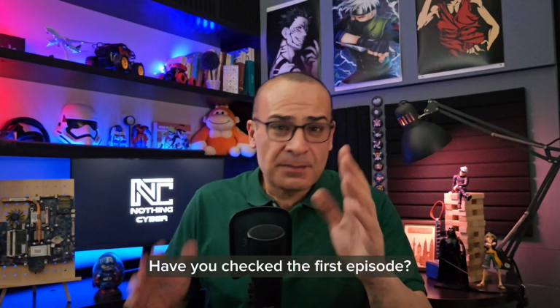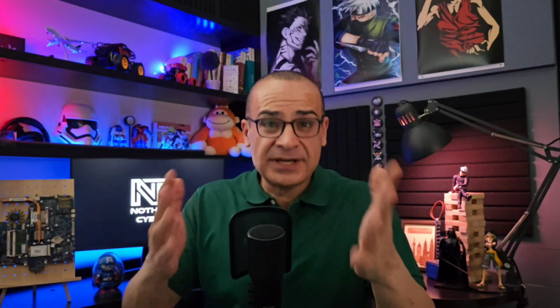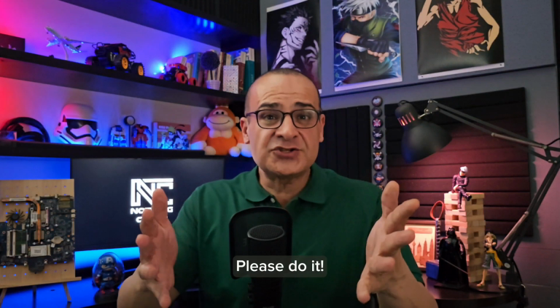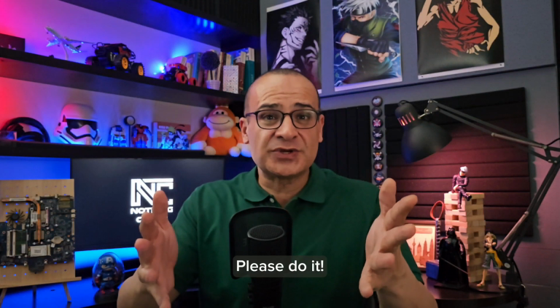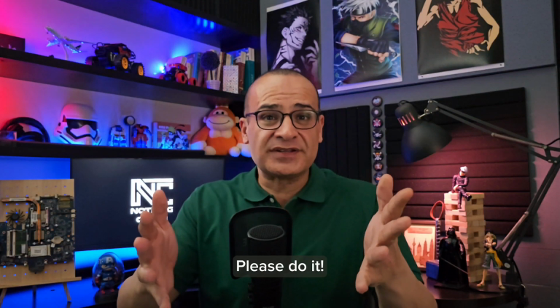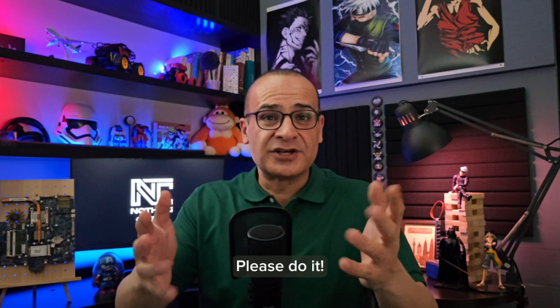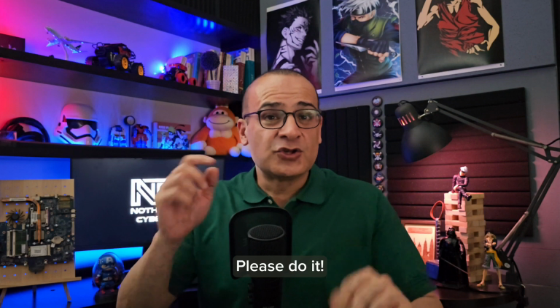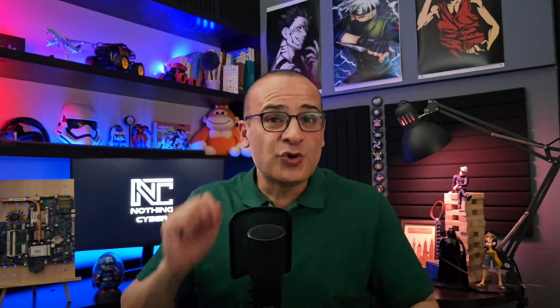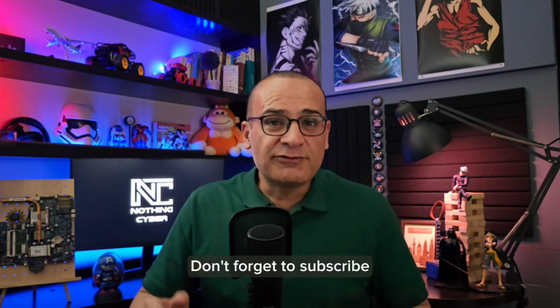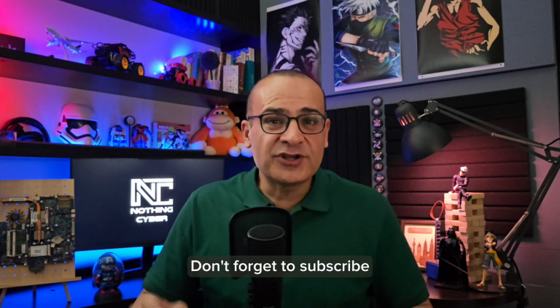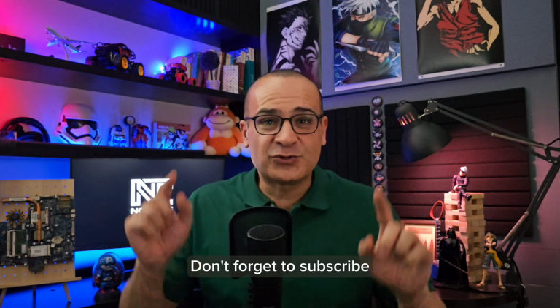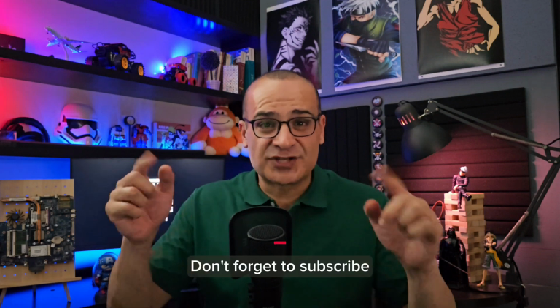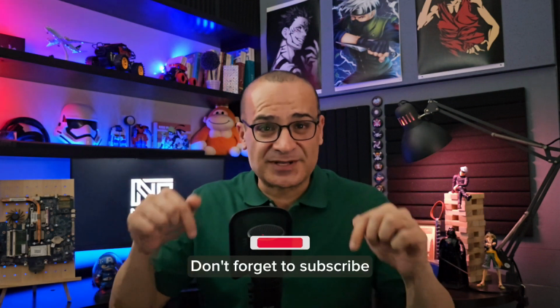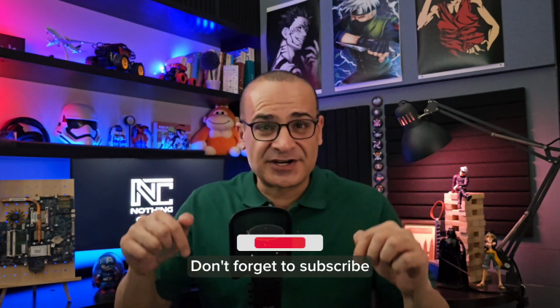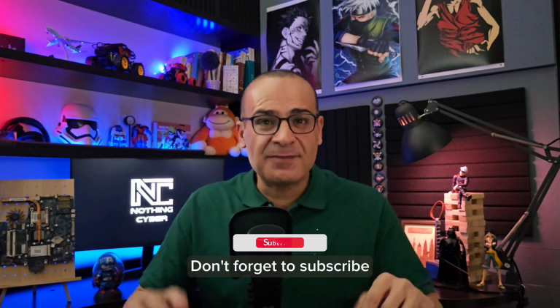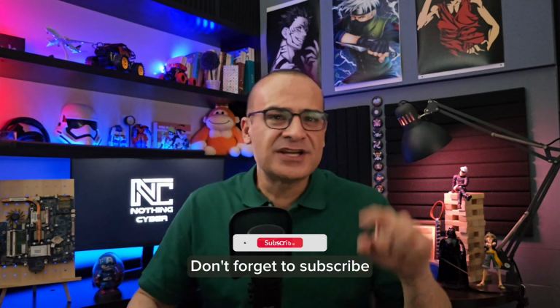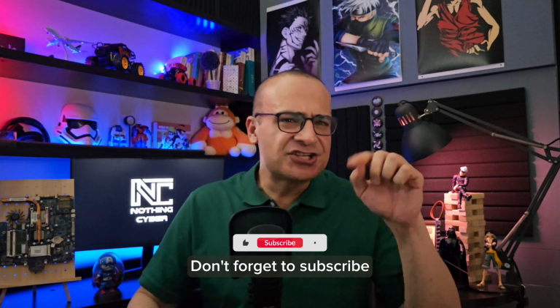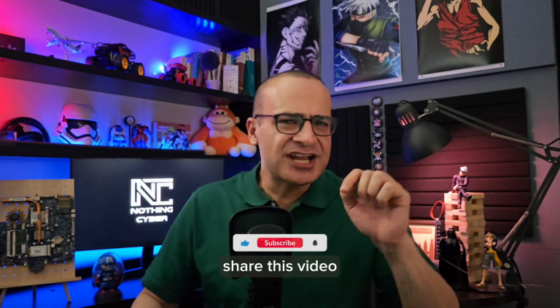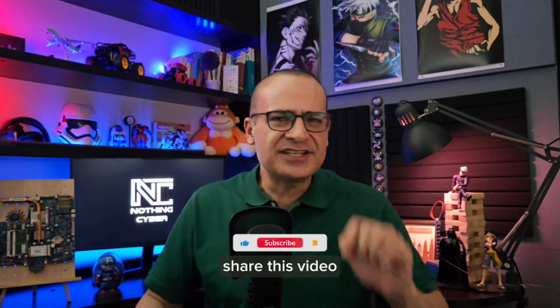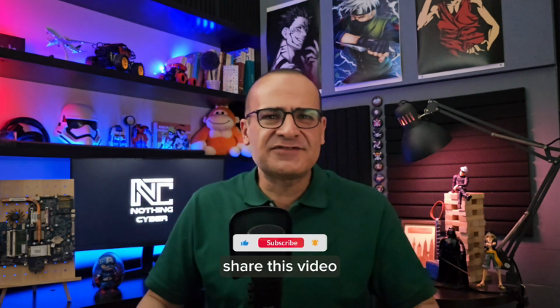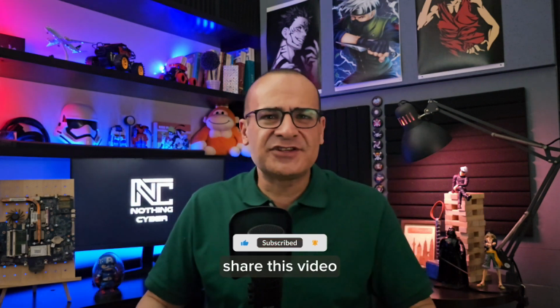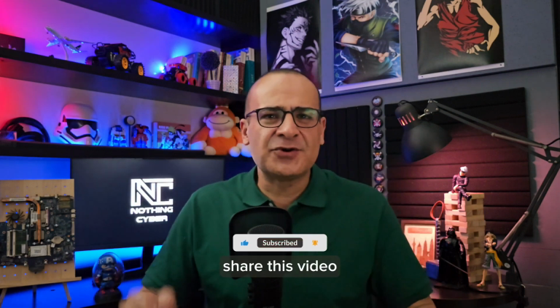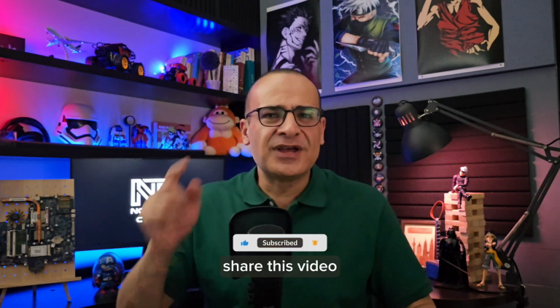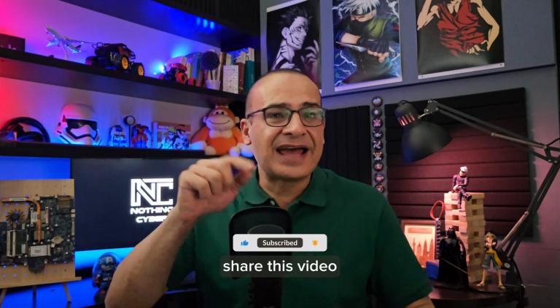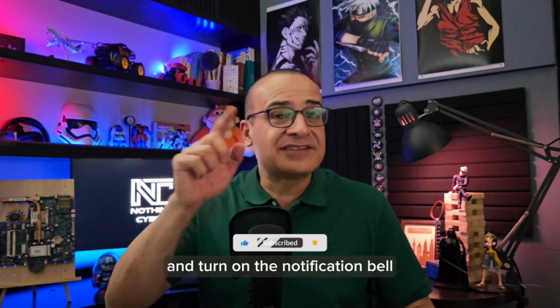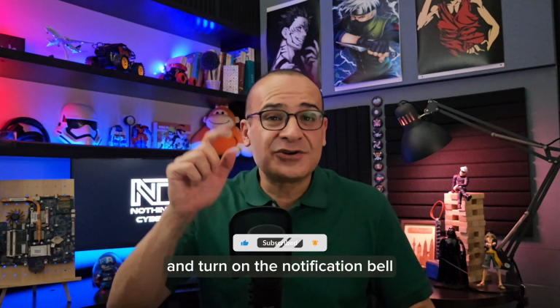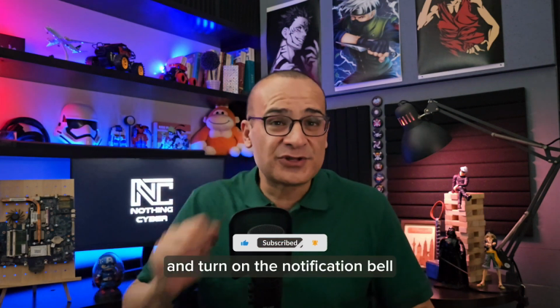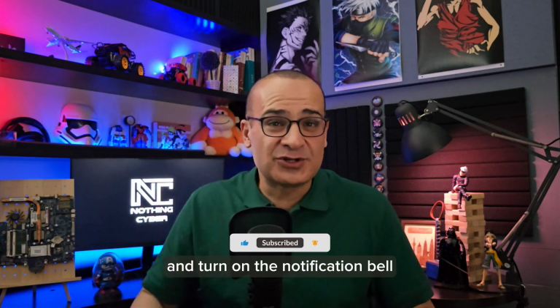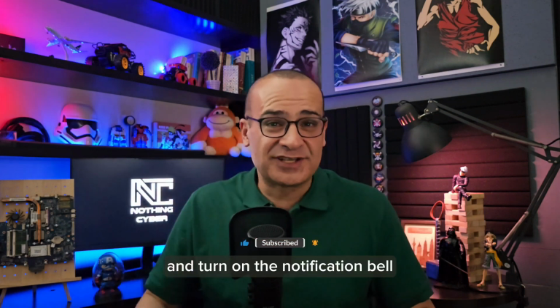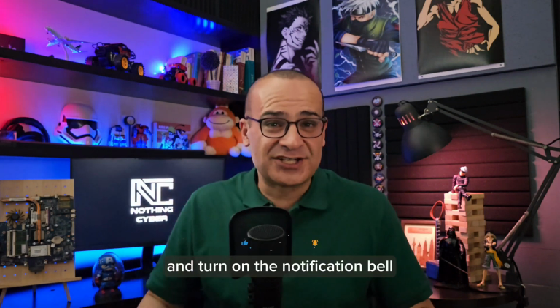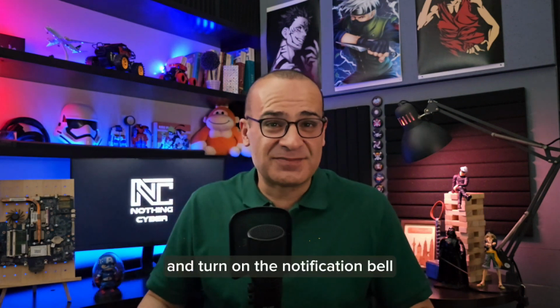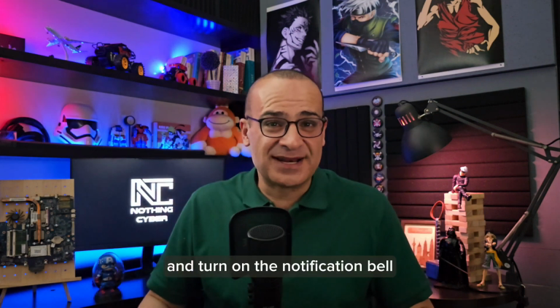Please do it. Don't forget to subscribe, share this video, and turn on the notification bell.